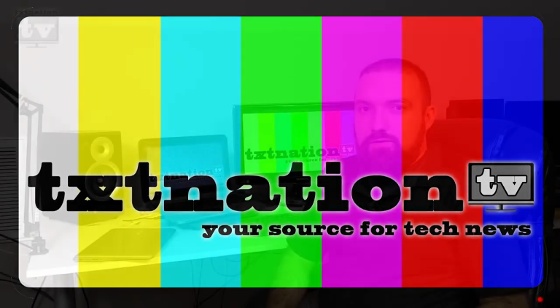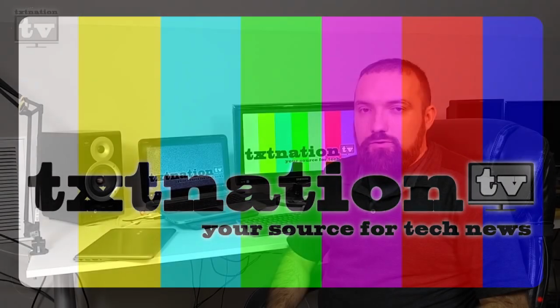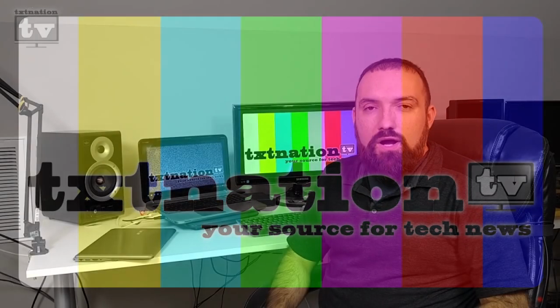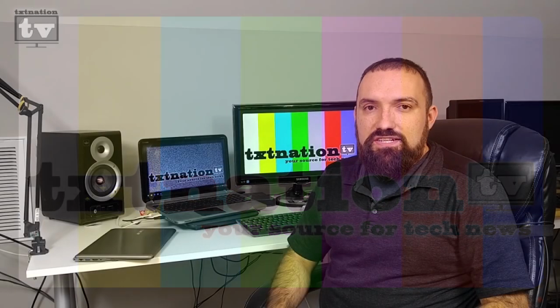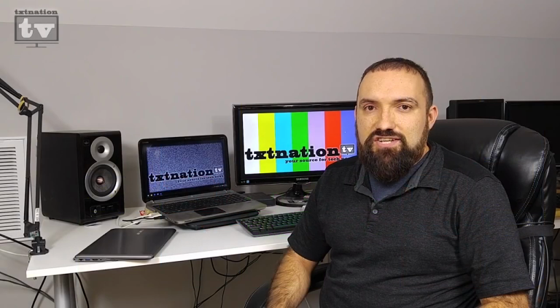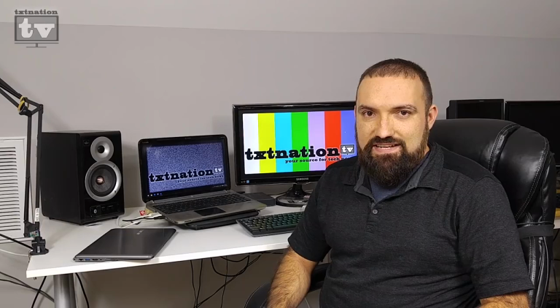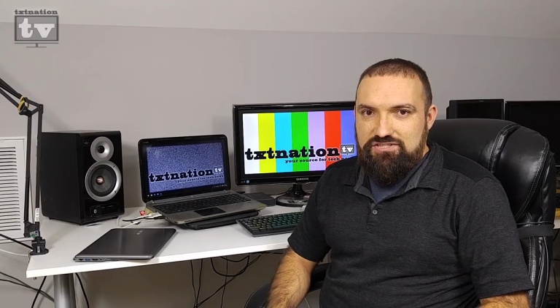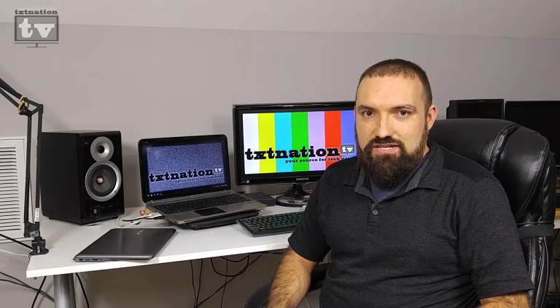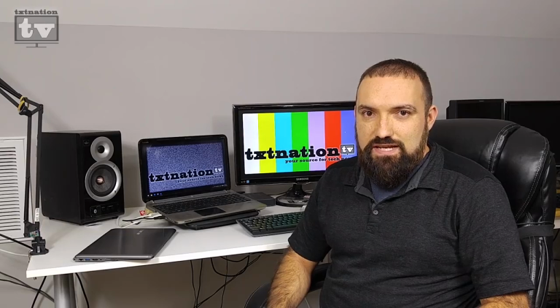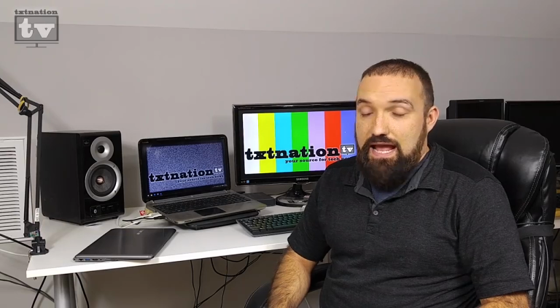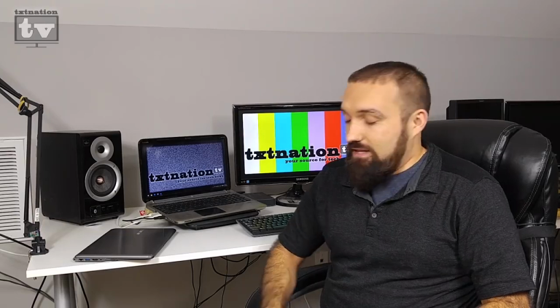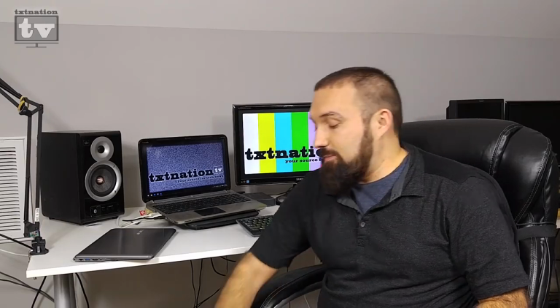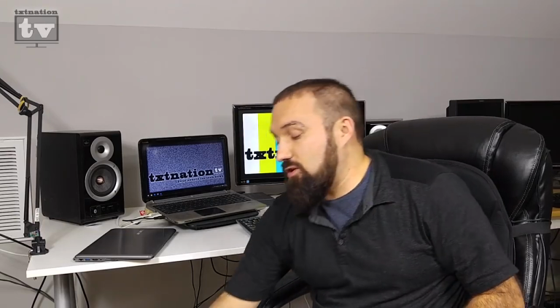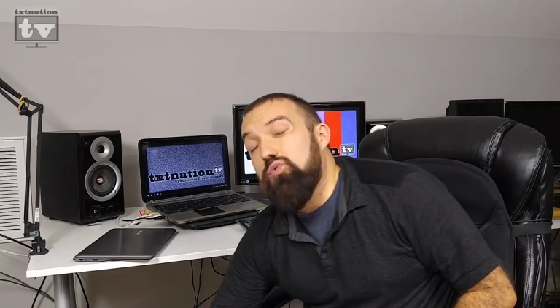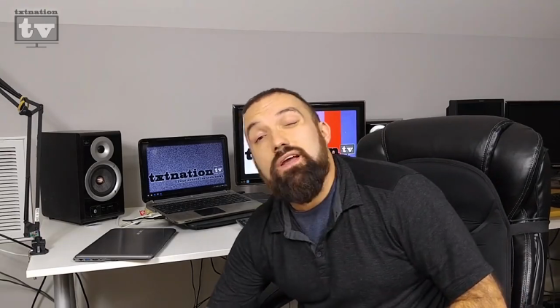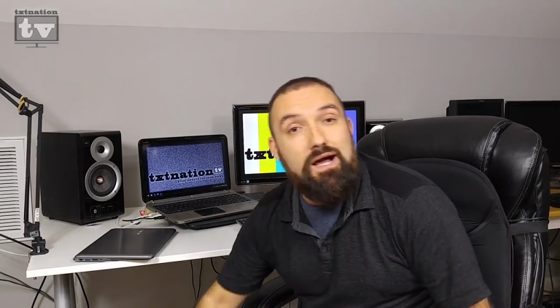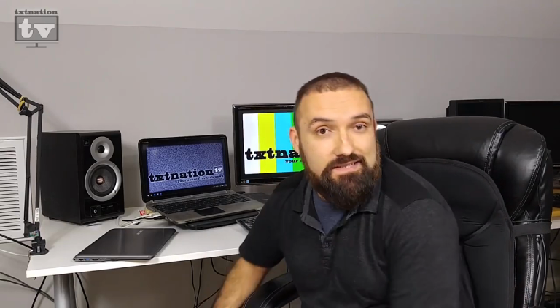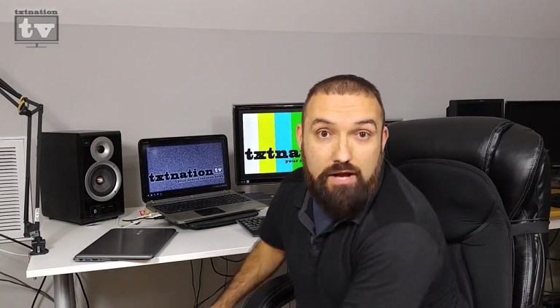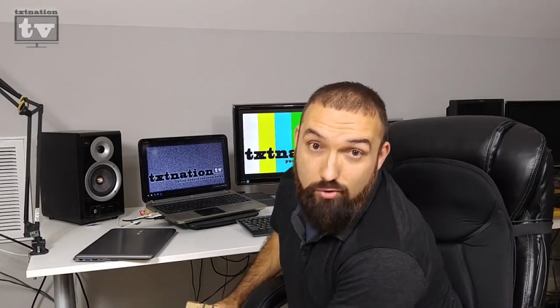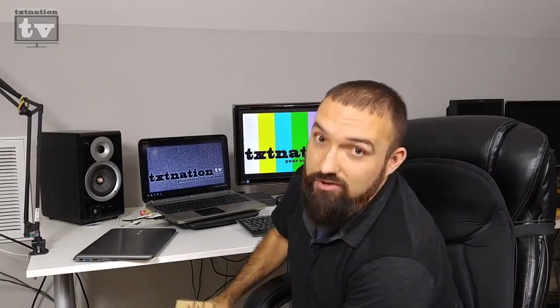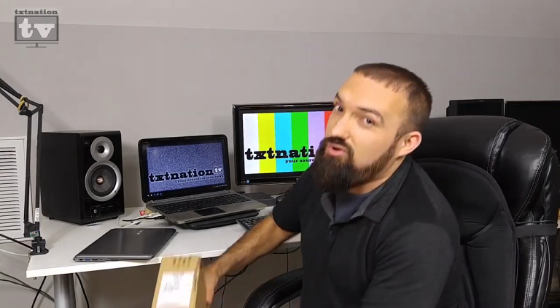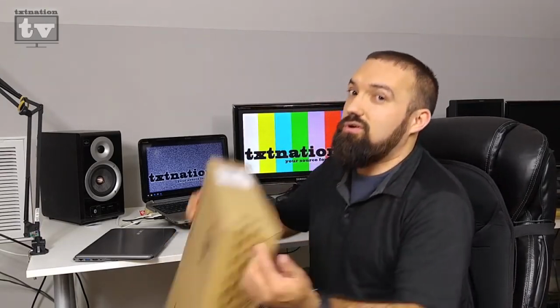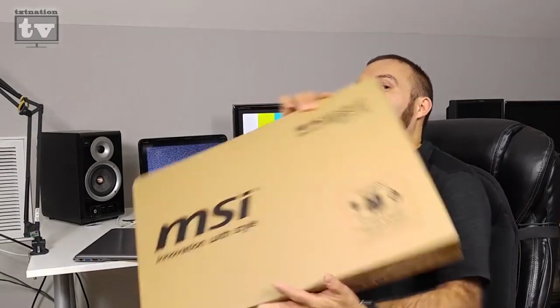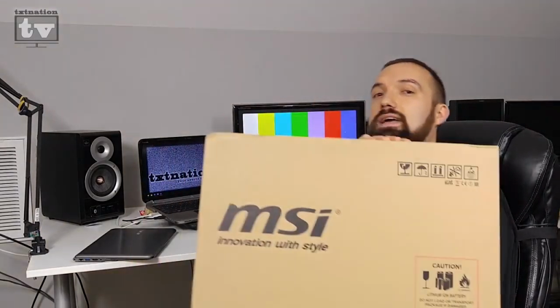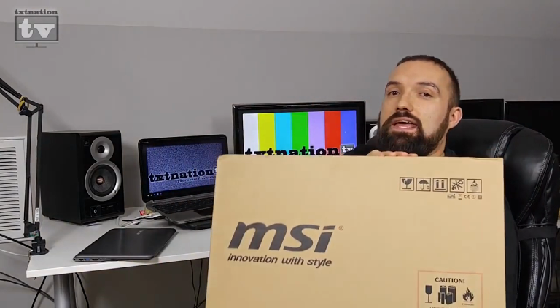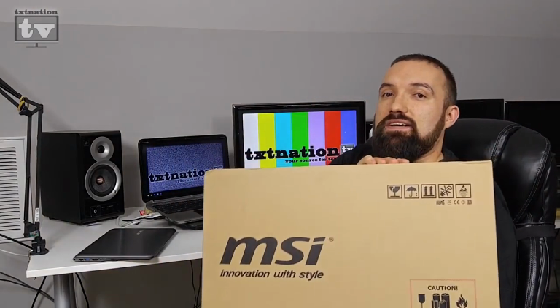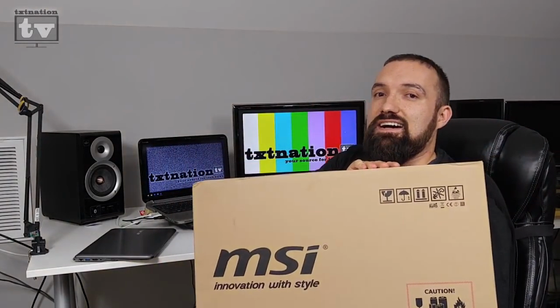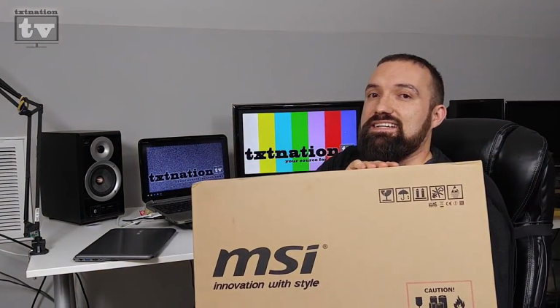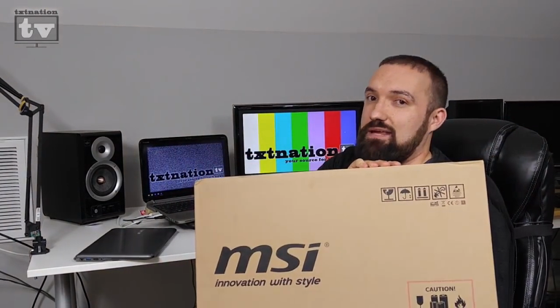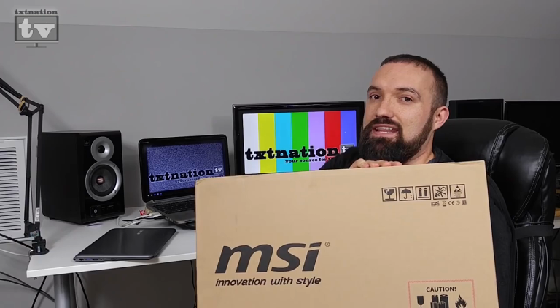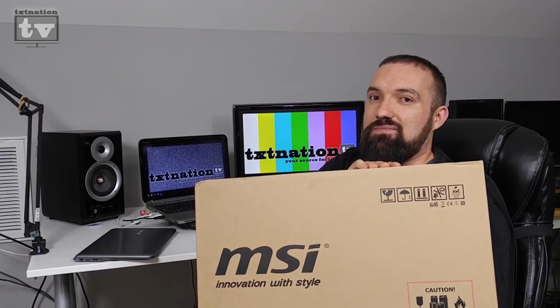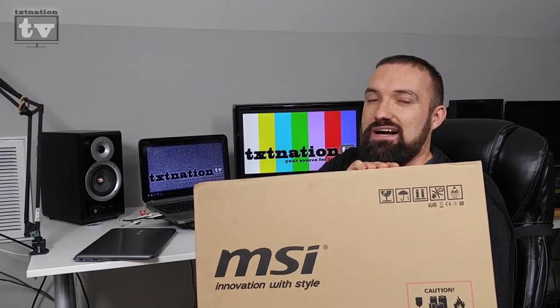You're watching Tech Nation TV and in this episode we'll be unboxing my brand new MSI gaming laptop.